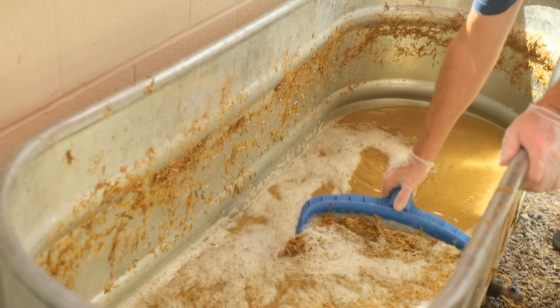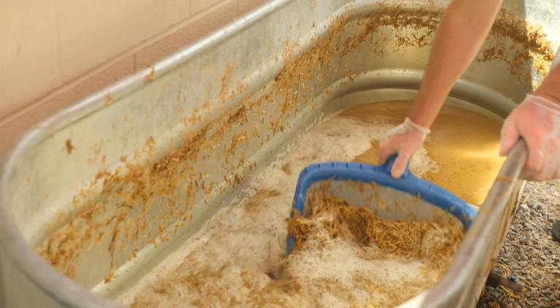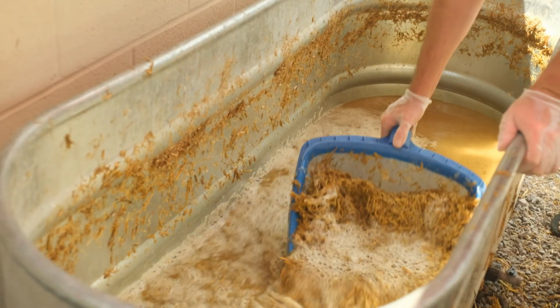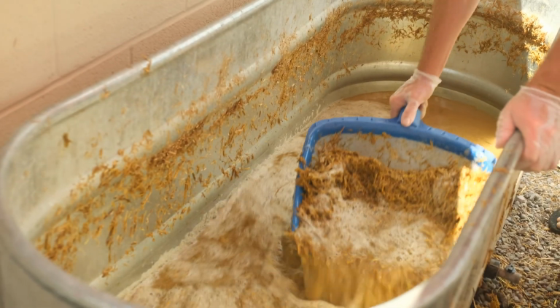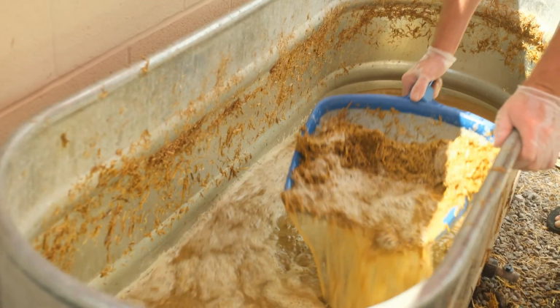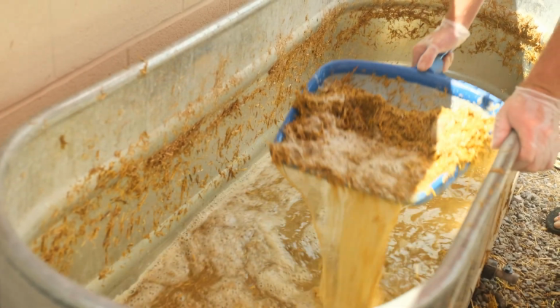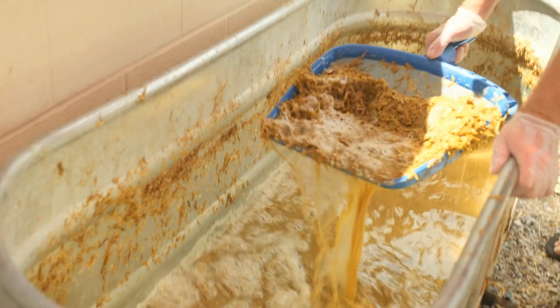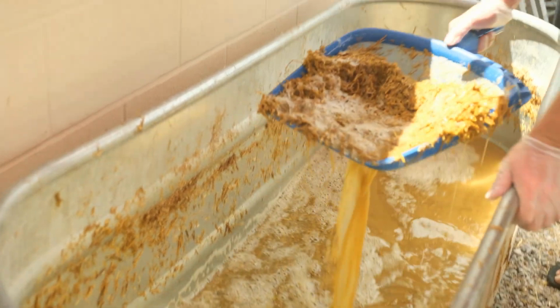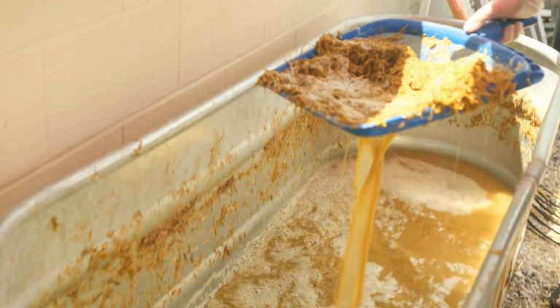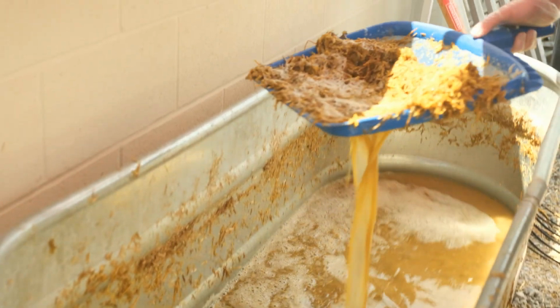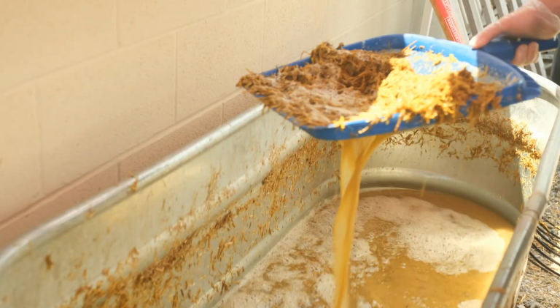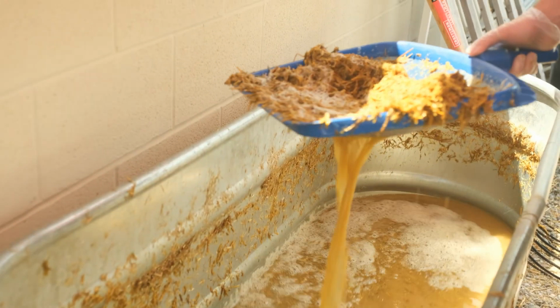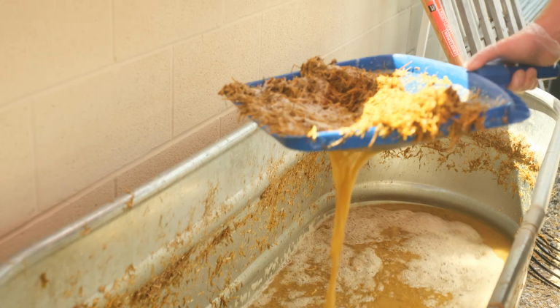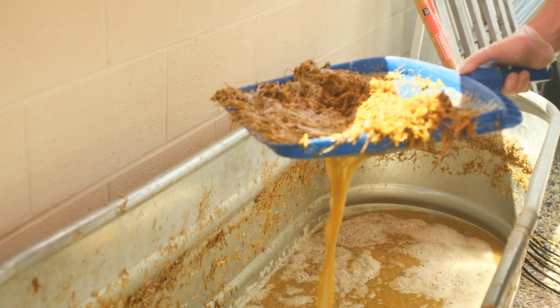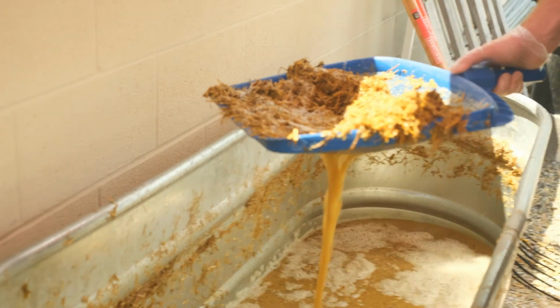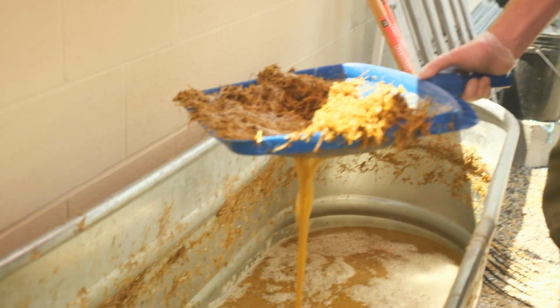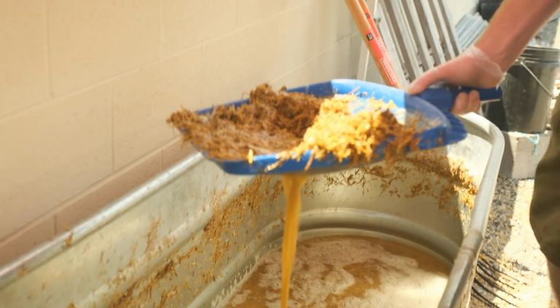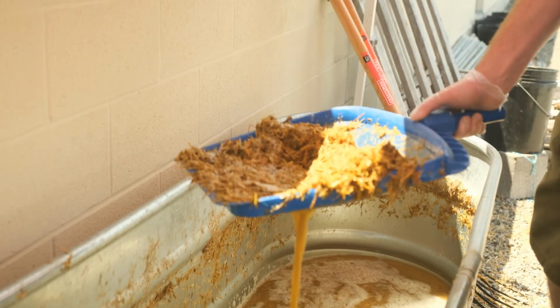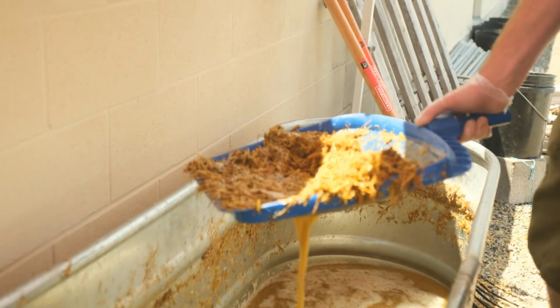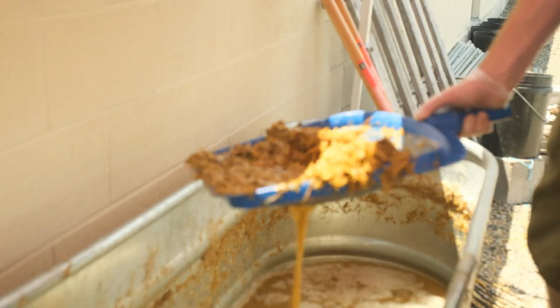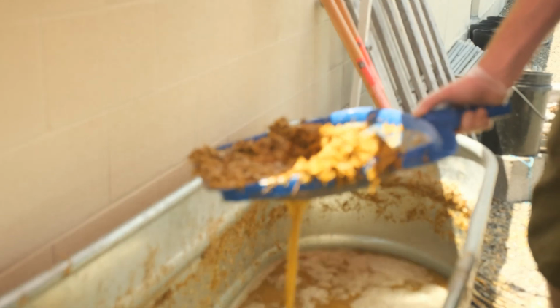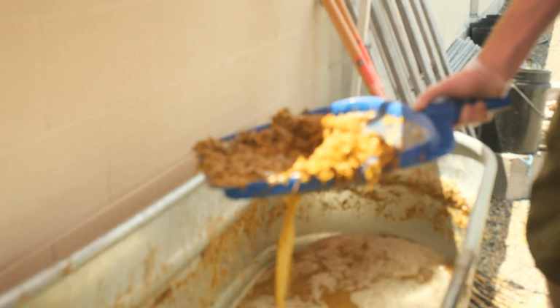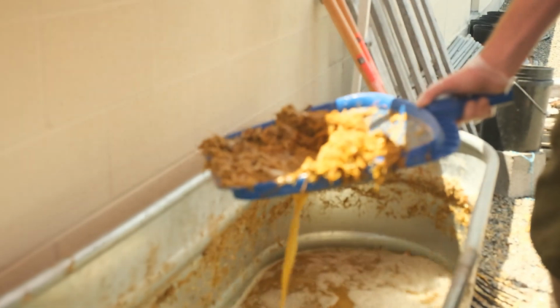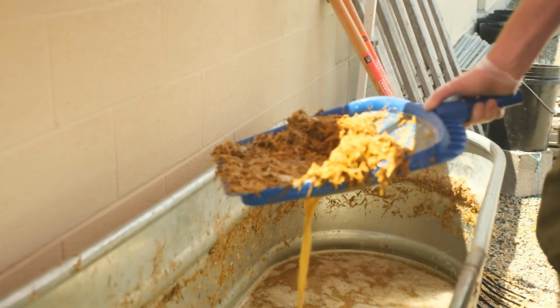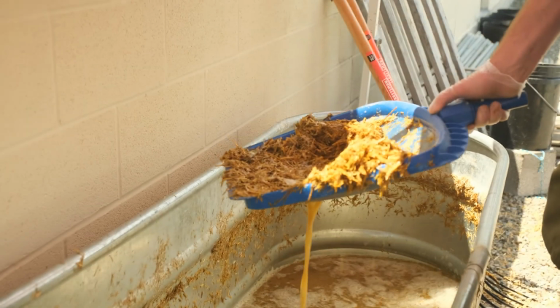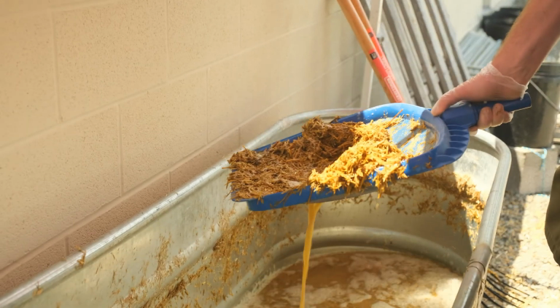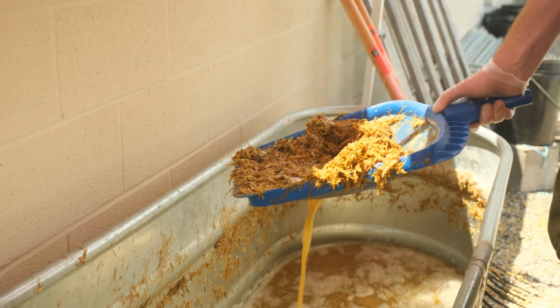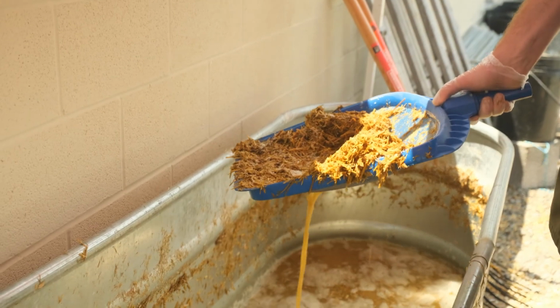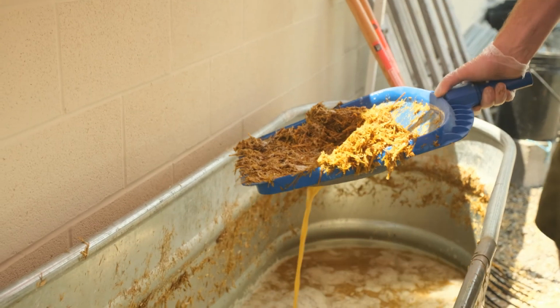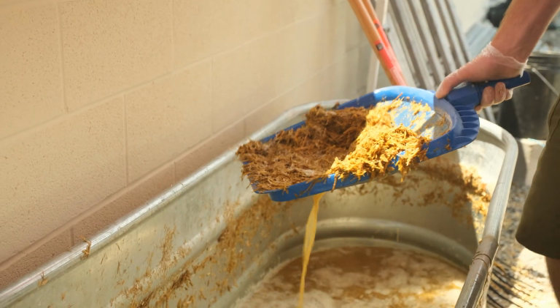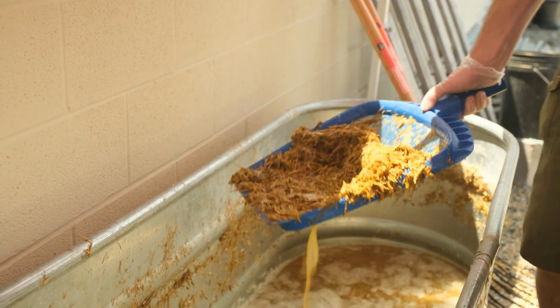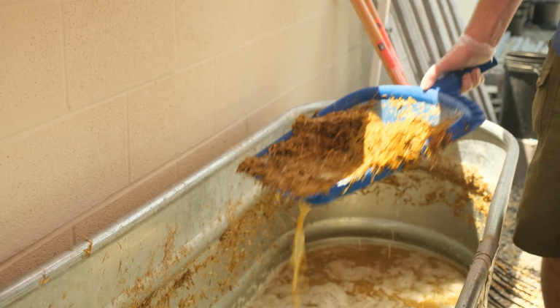This is a recent addition — I found a pool strainer is really helpful to get all the rest of the straw out.